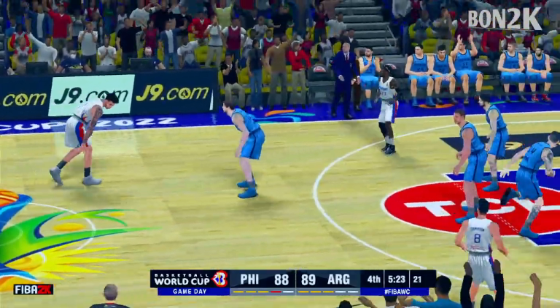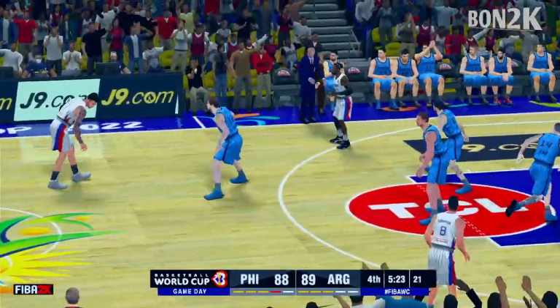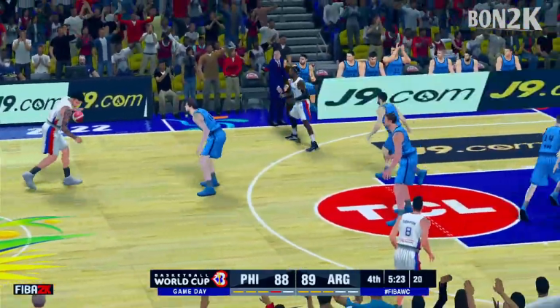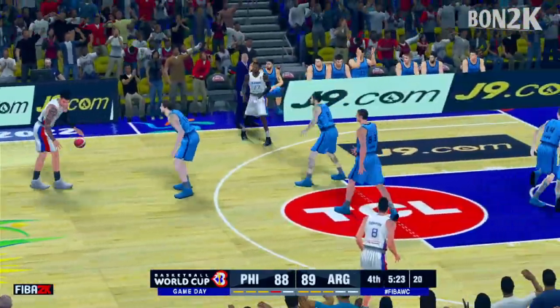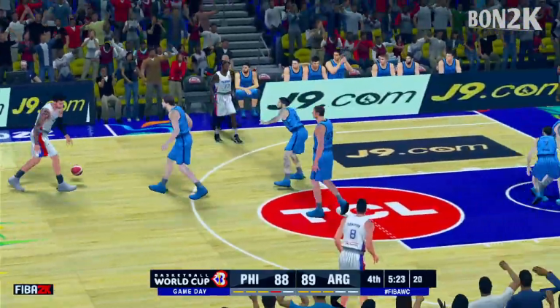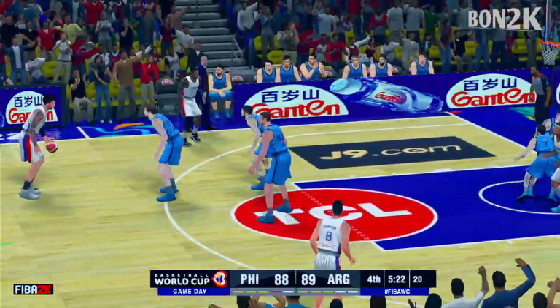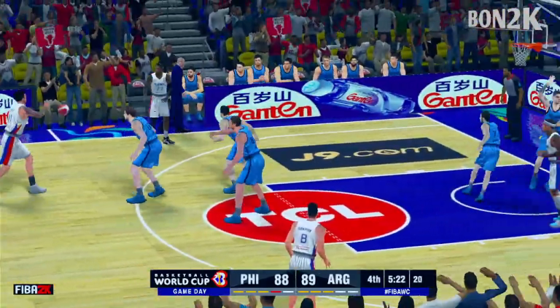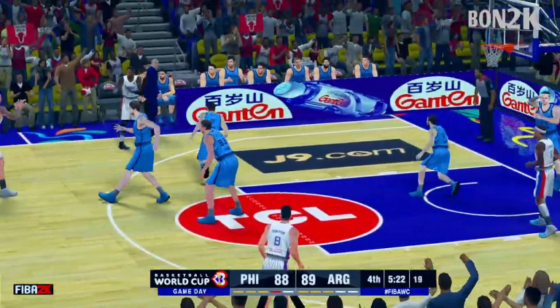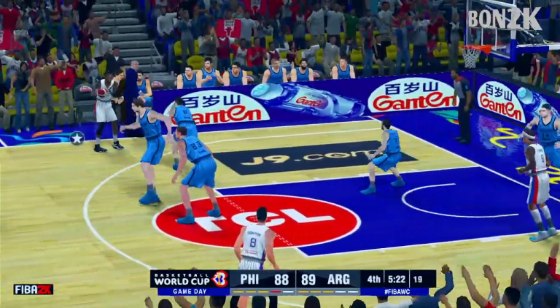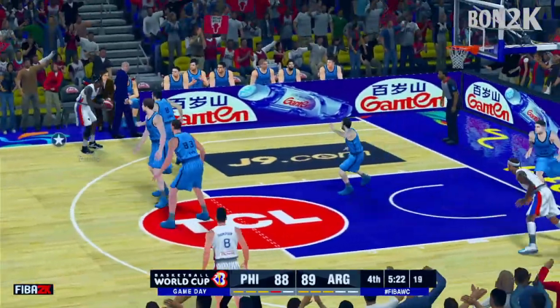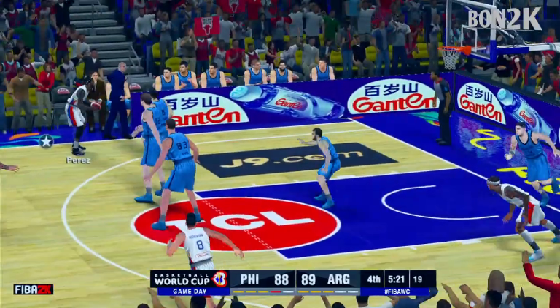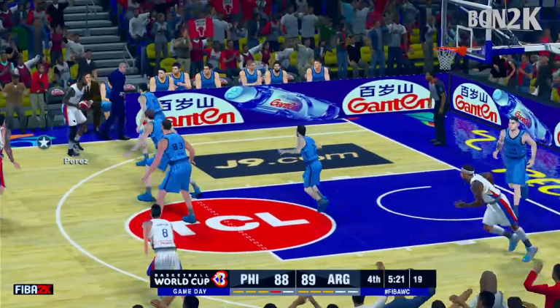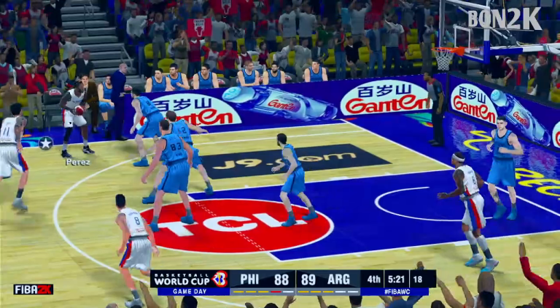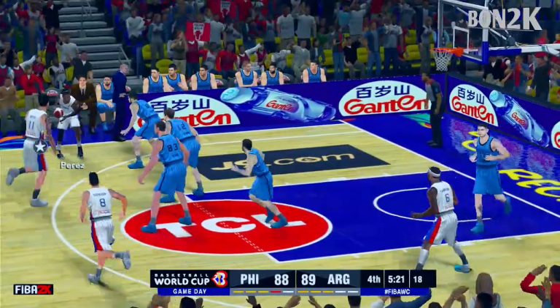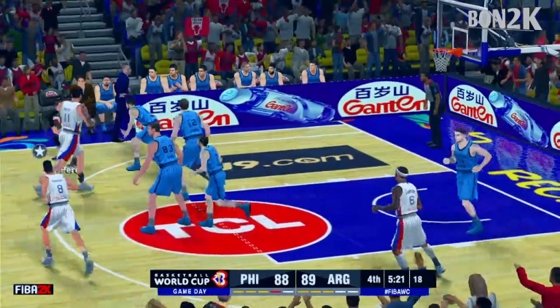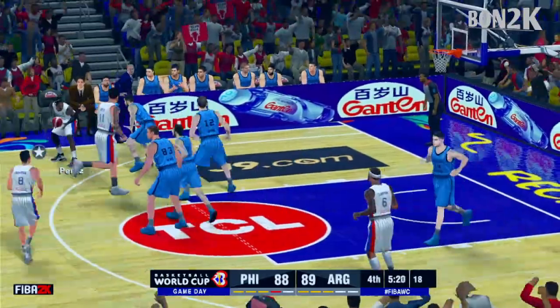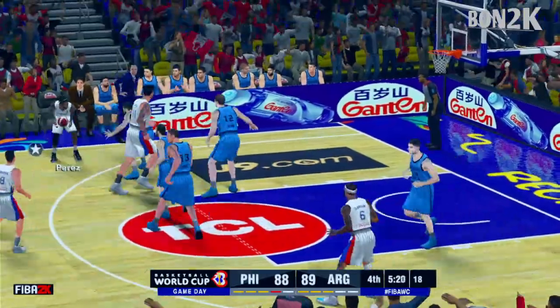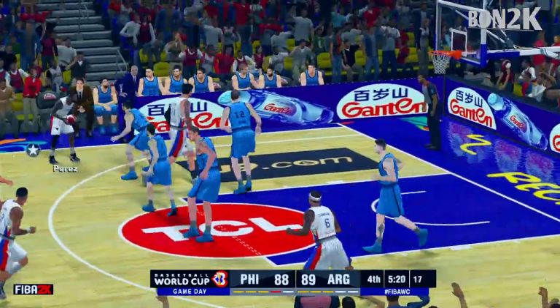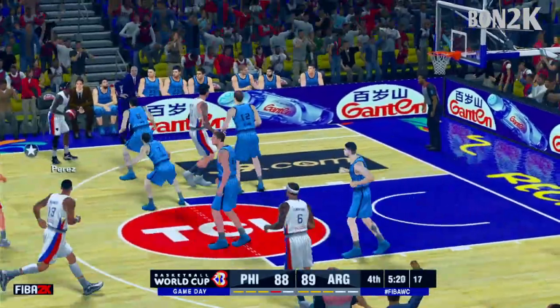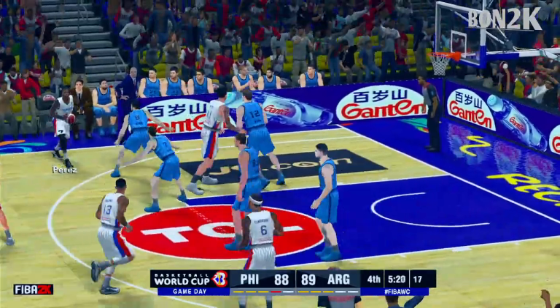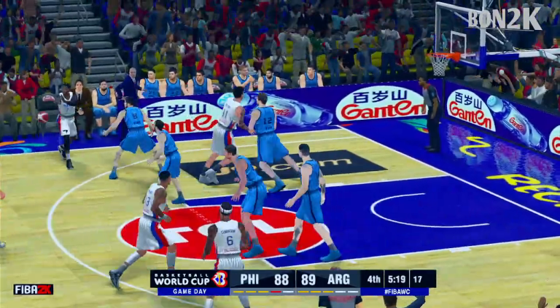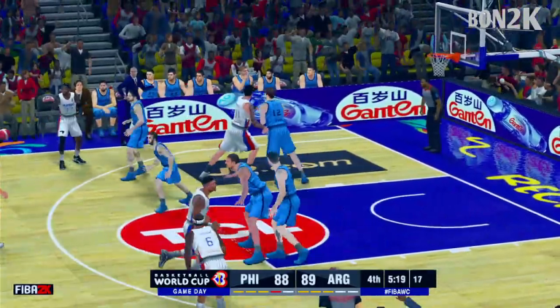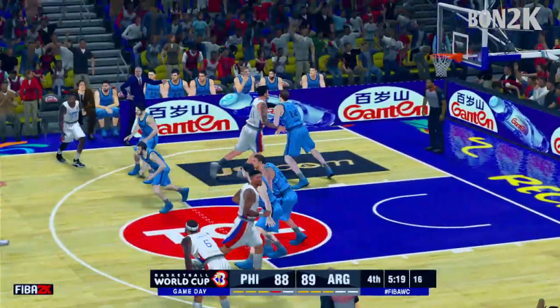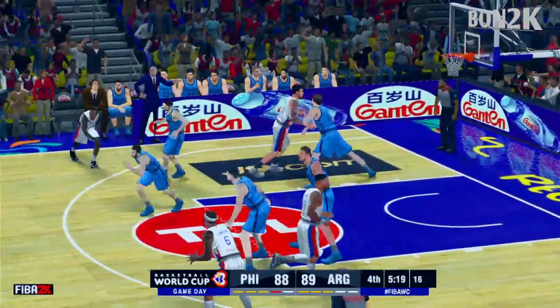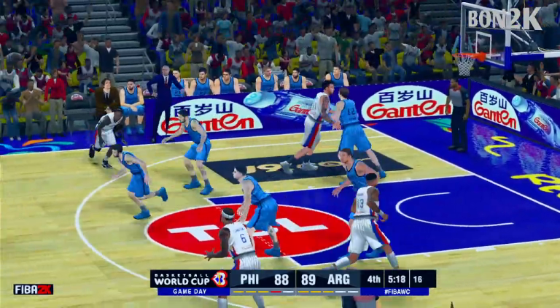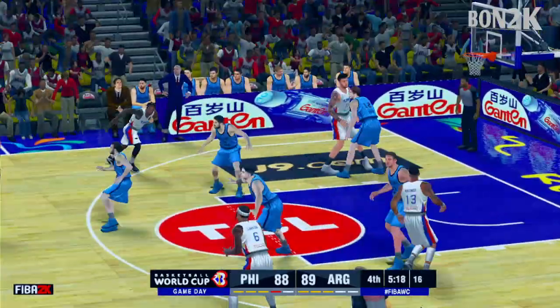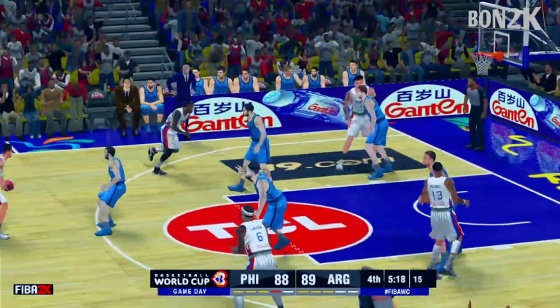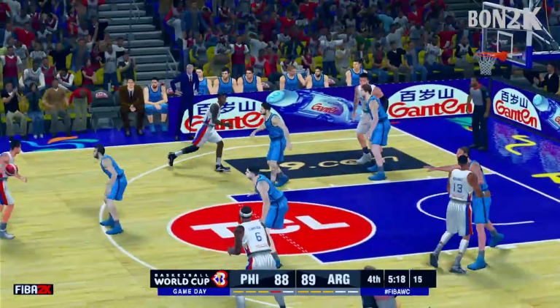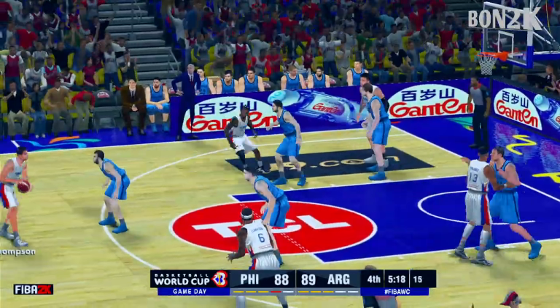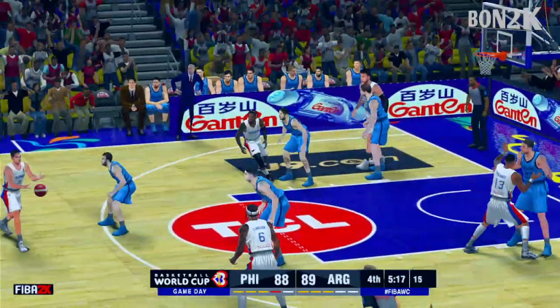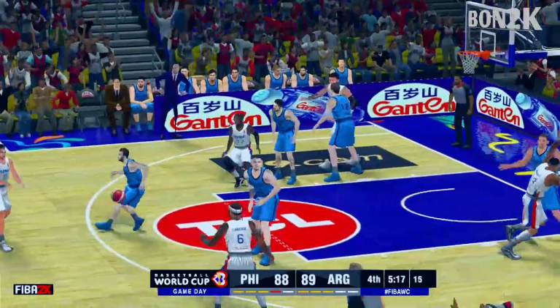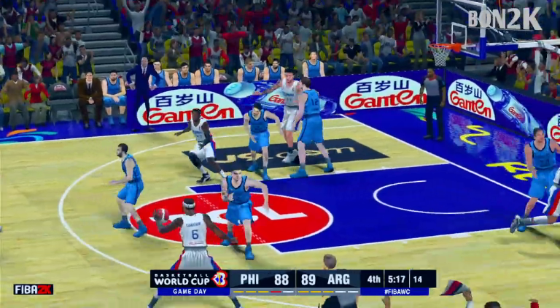Yeah, what's that — seven lead changes already here. So it's a great matchup. Two competitive teams going at it.